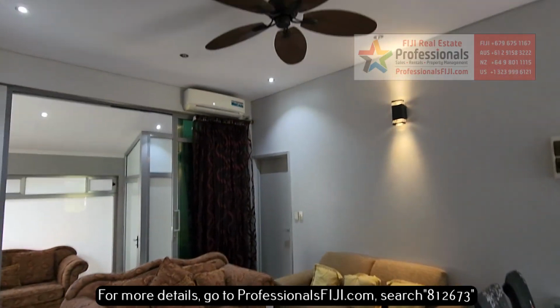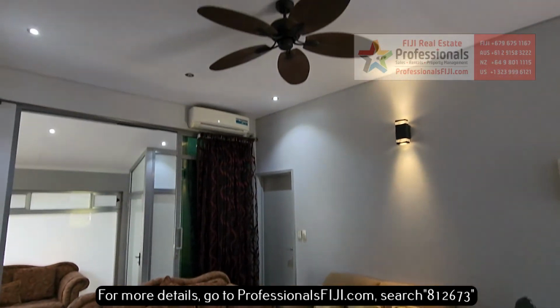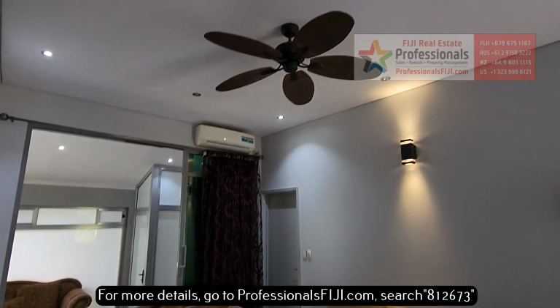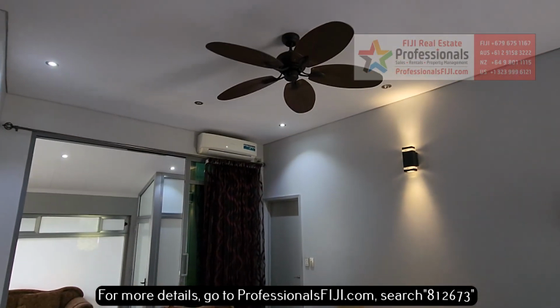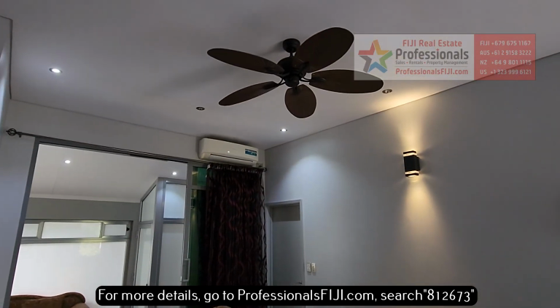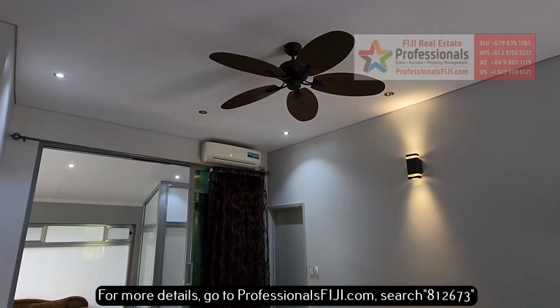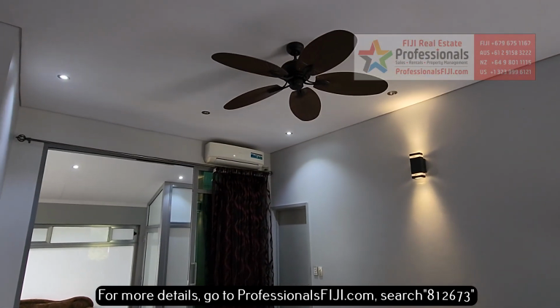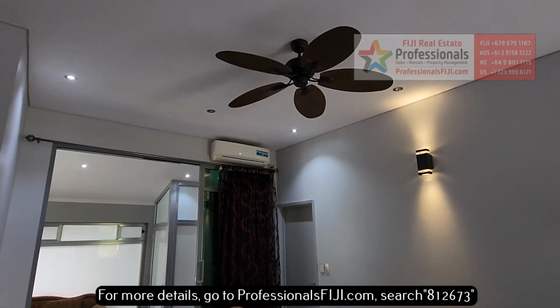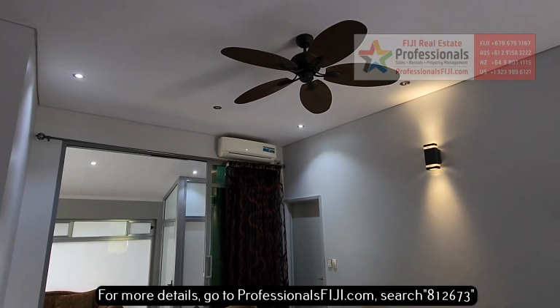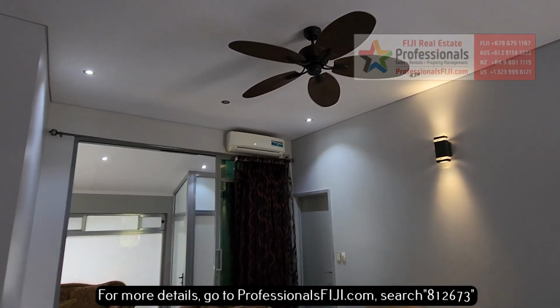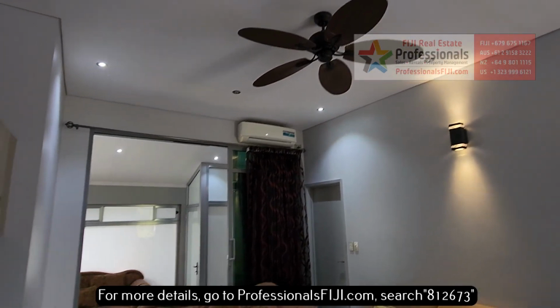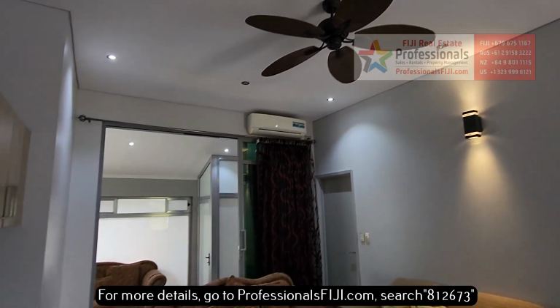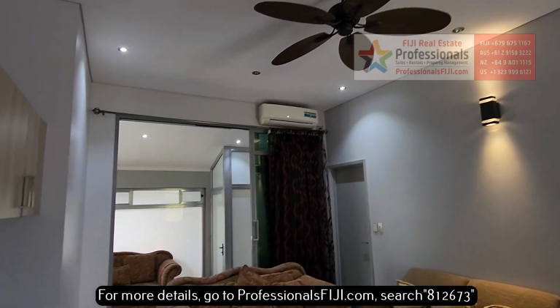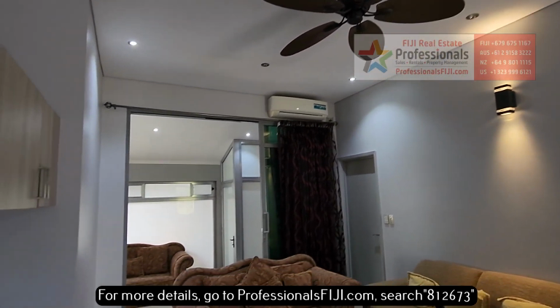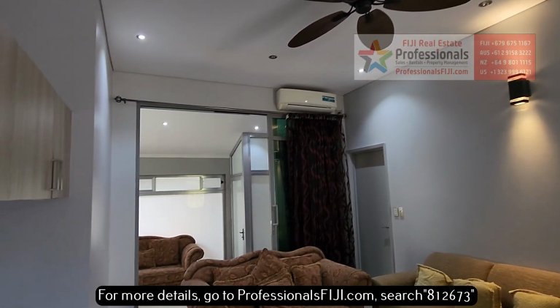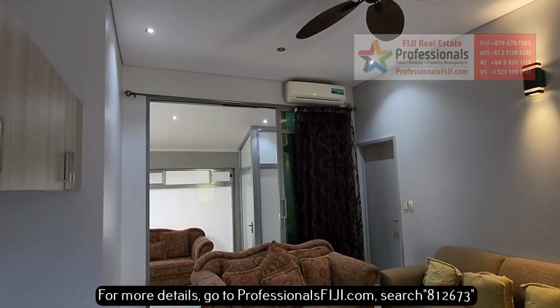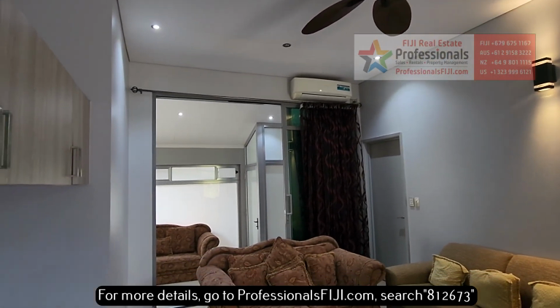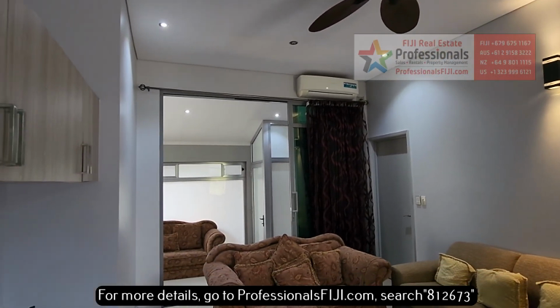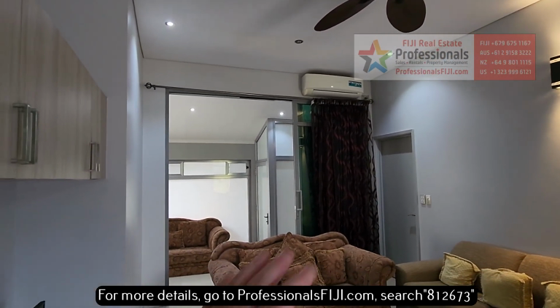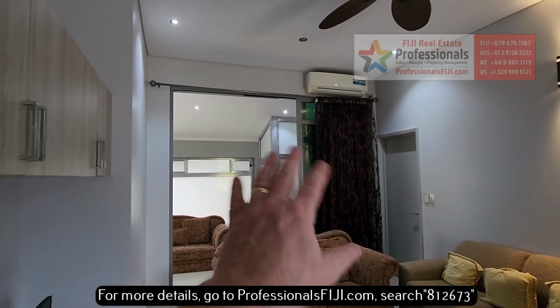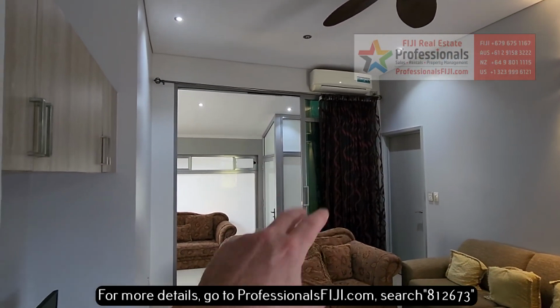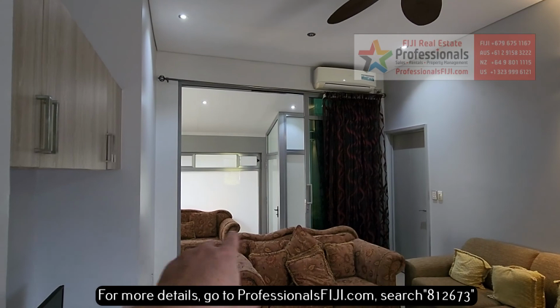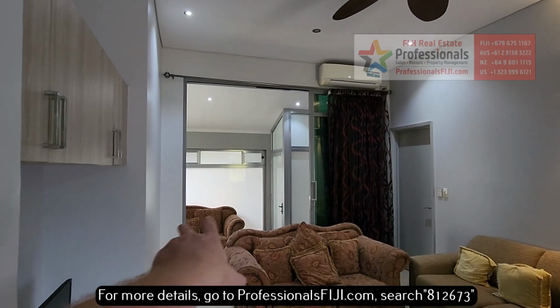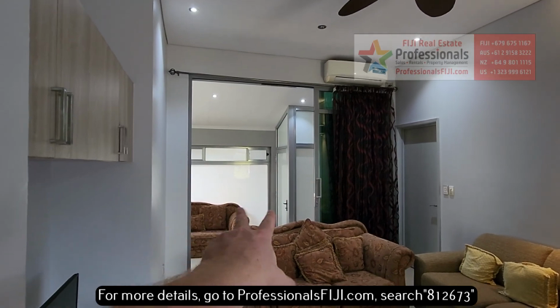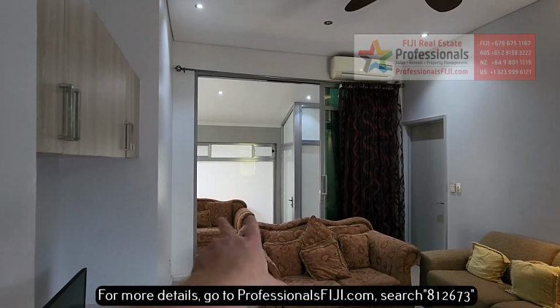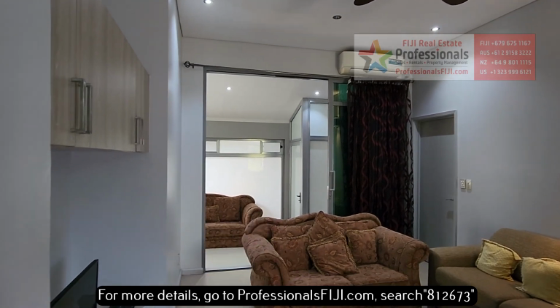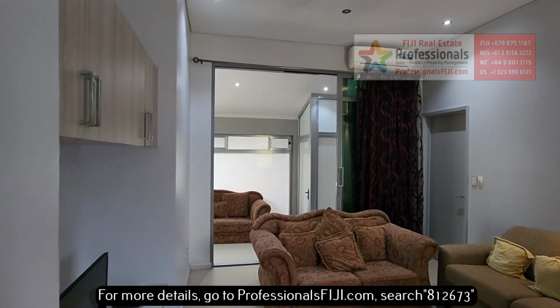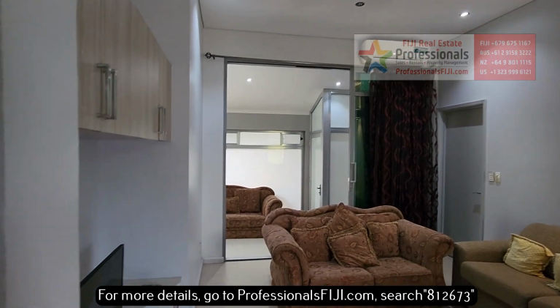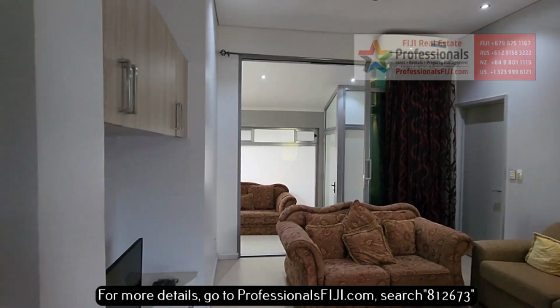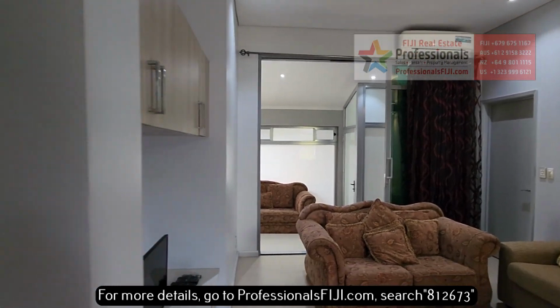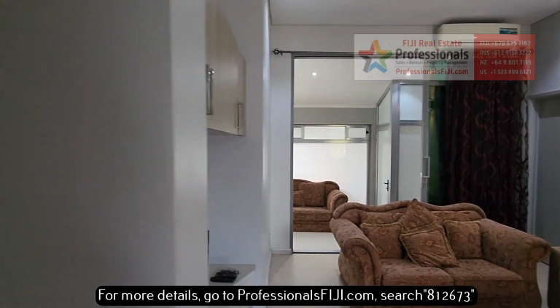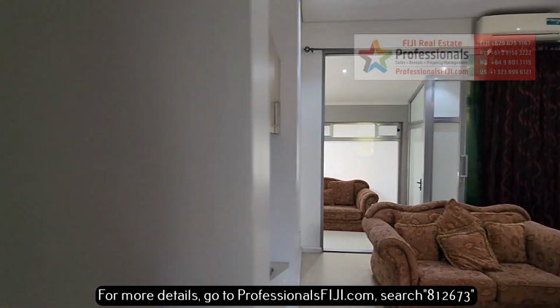Look at that fan — really cool, love that fan. Nice privacy drapes. There's a great sunroom over here as well.